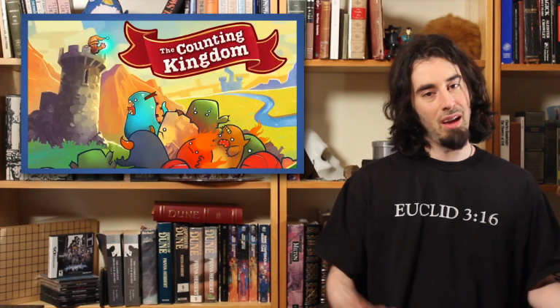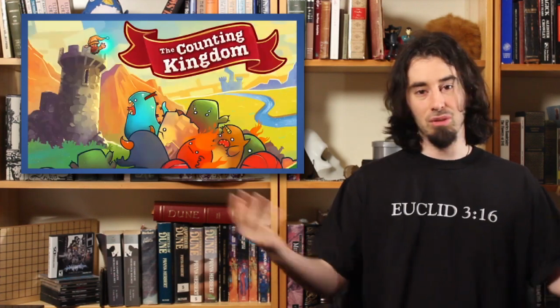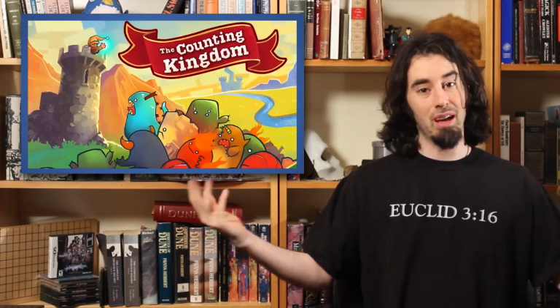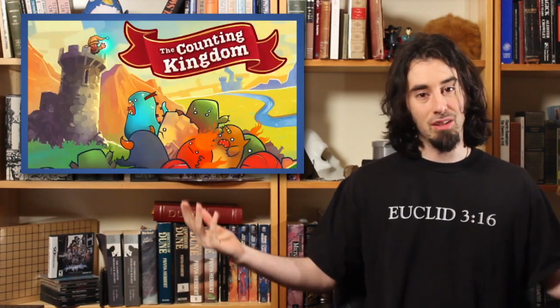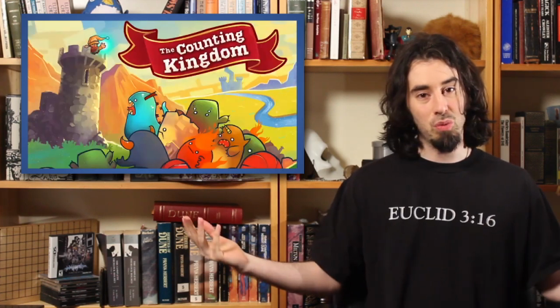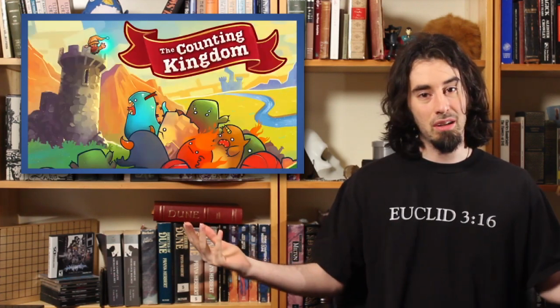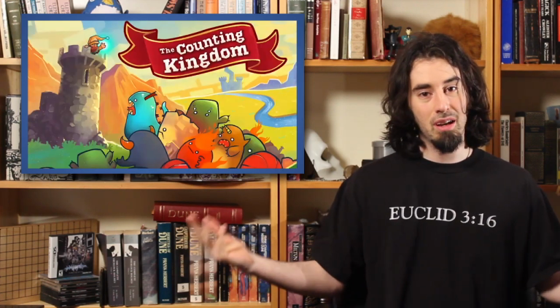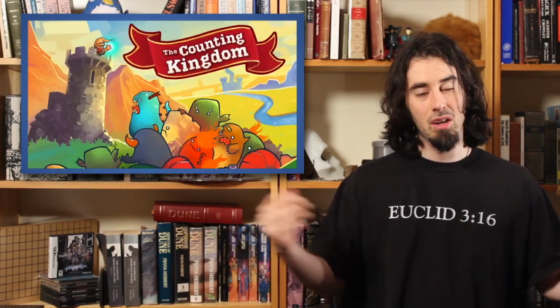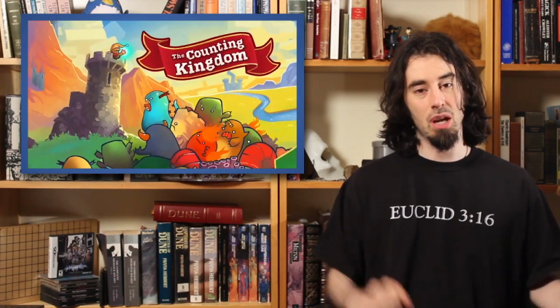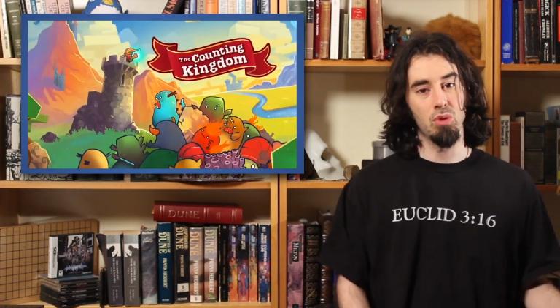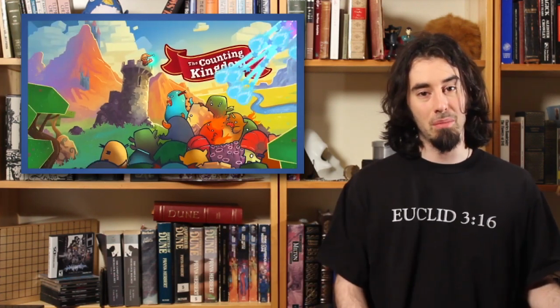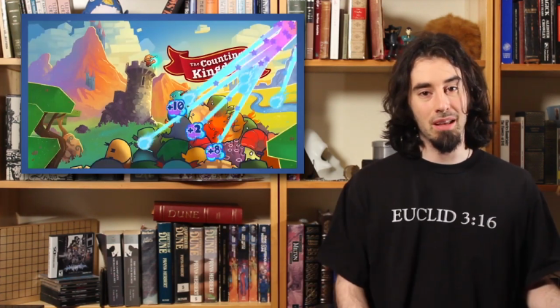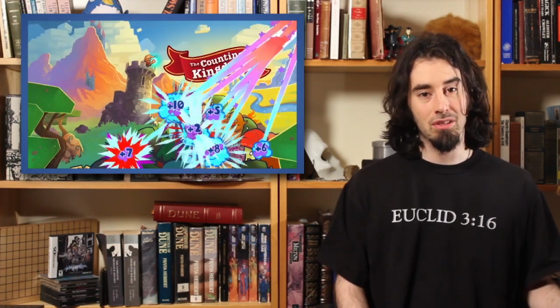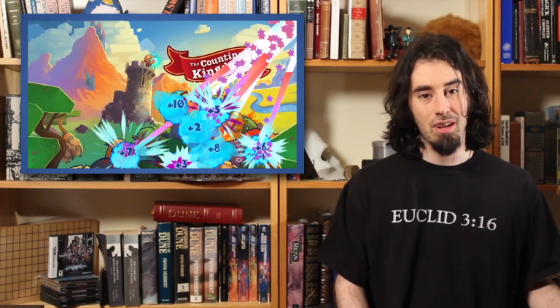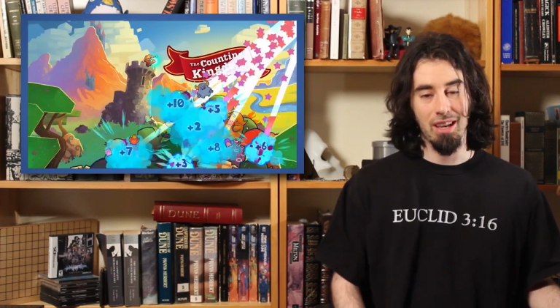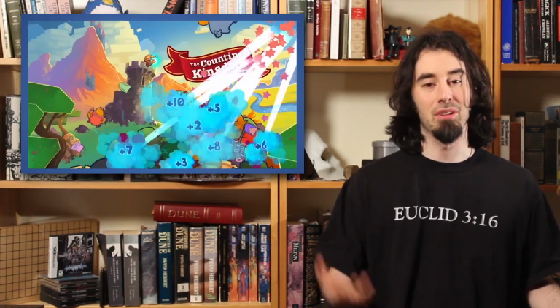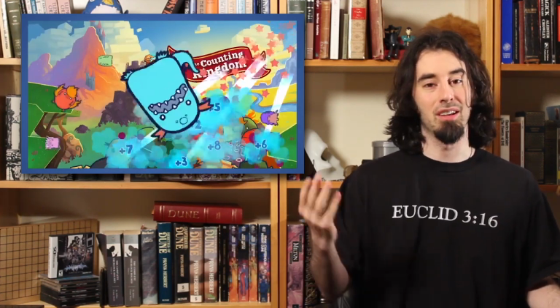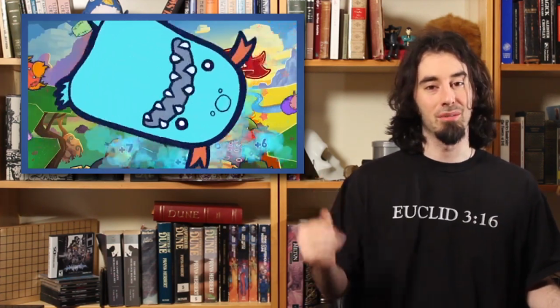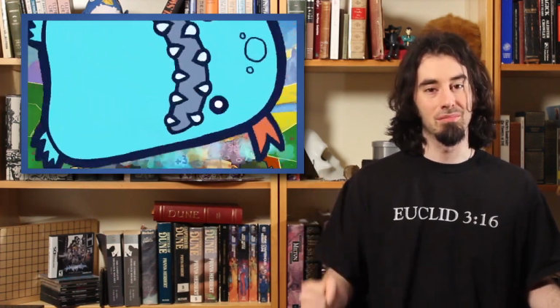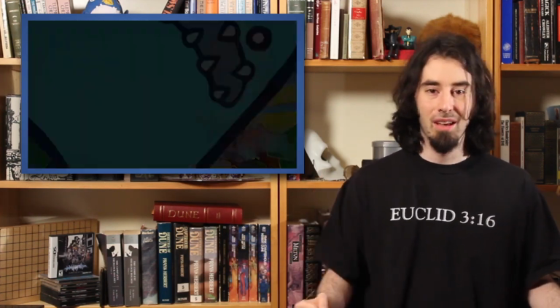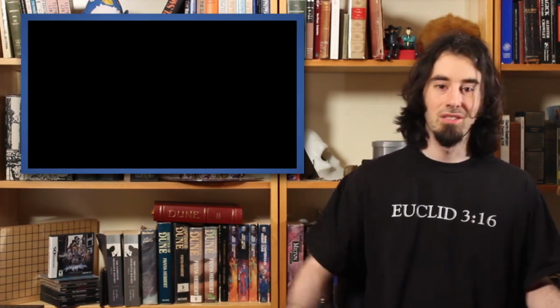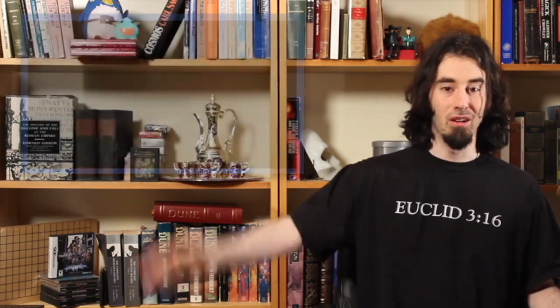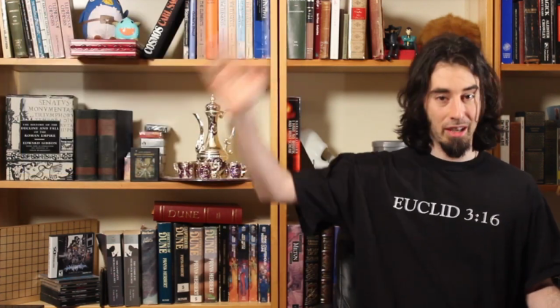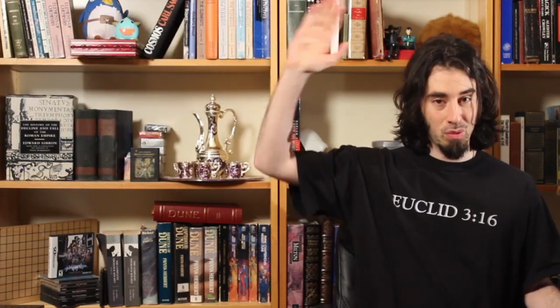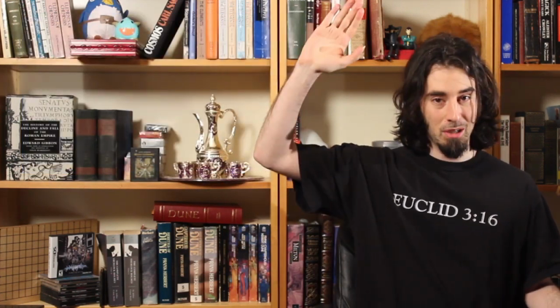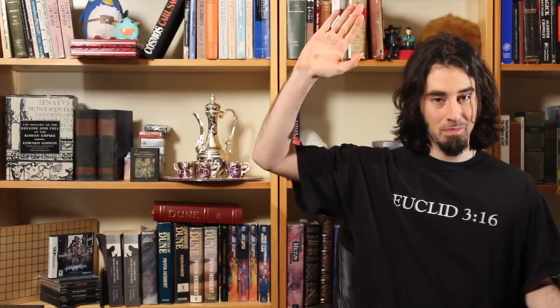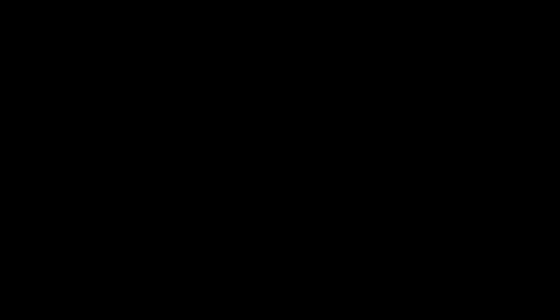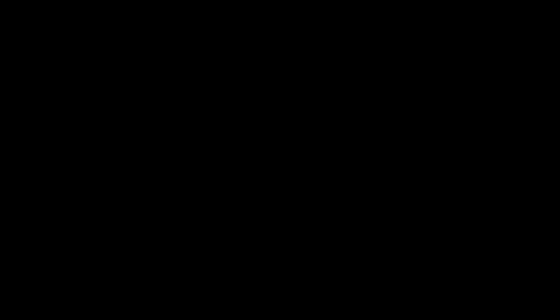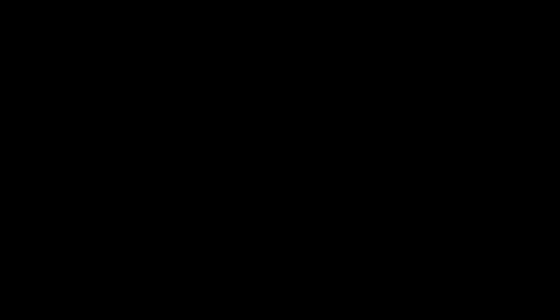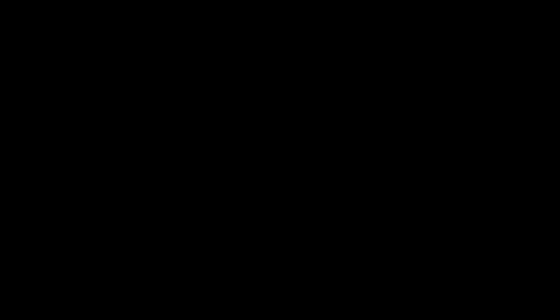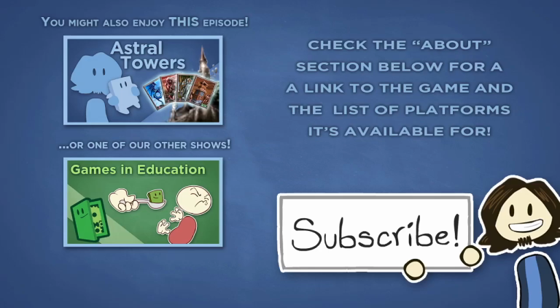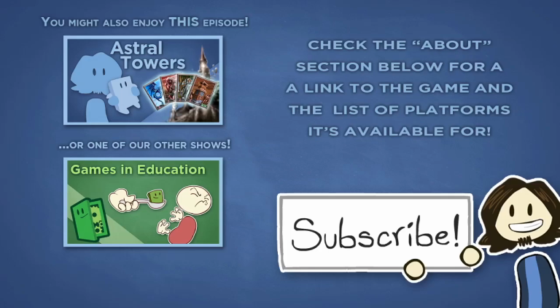So yeah, this week James recommends Counting Kingdom. See you all next week. Bye.